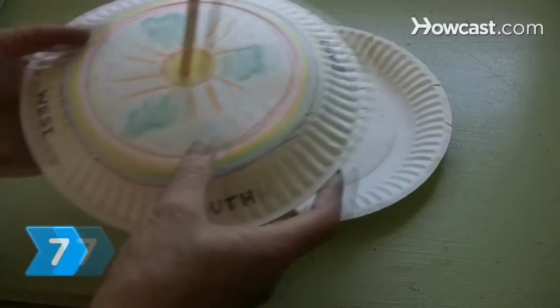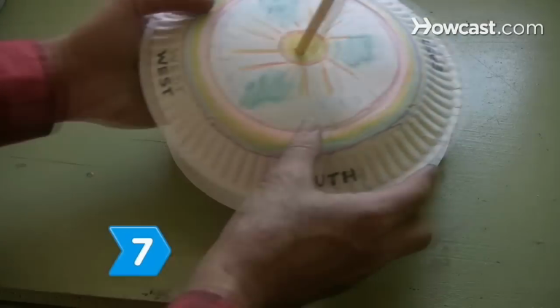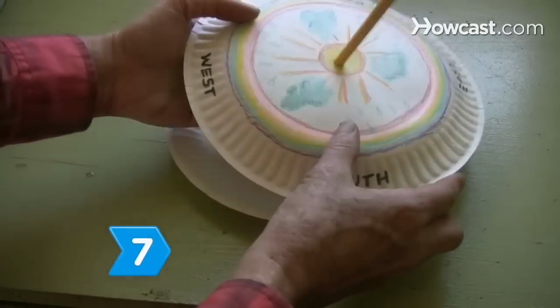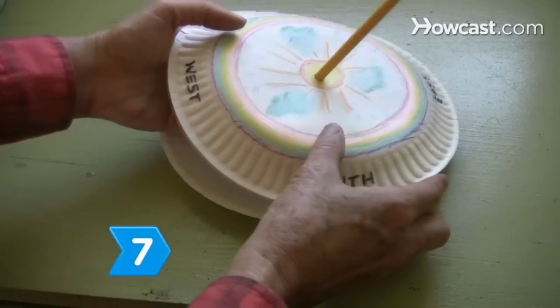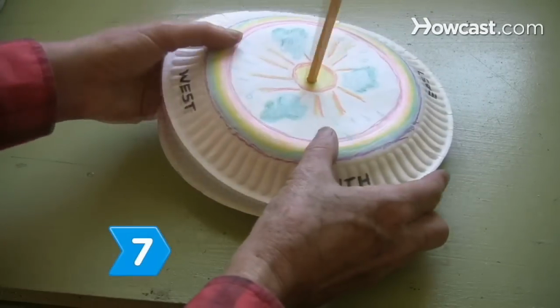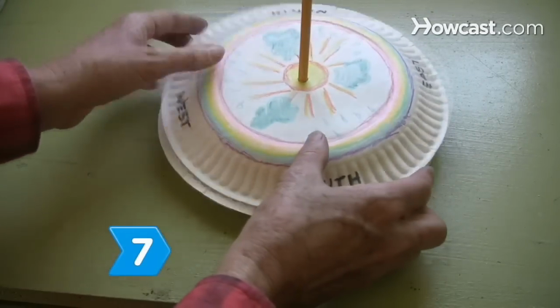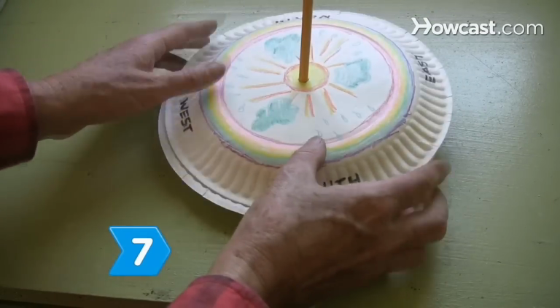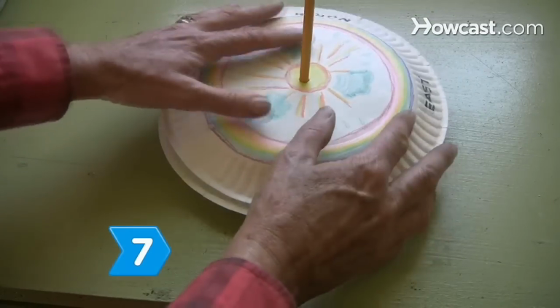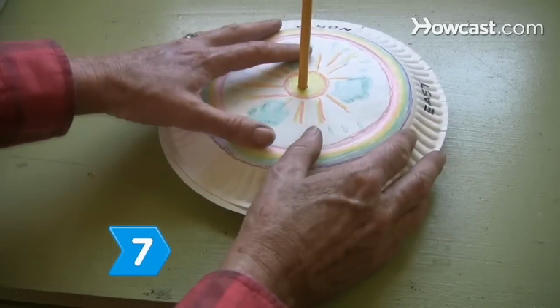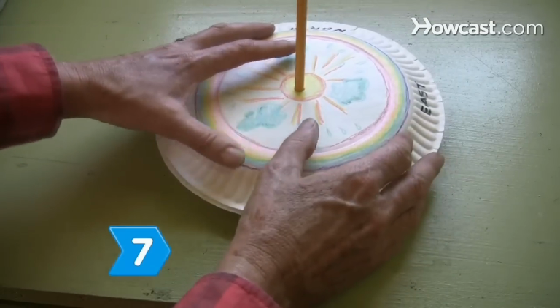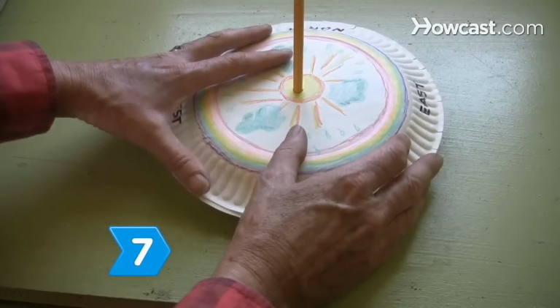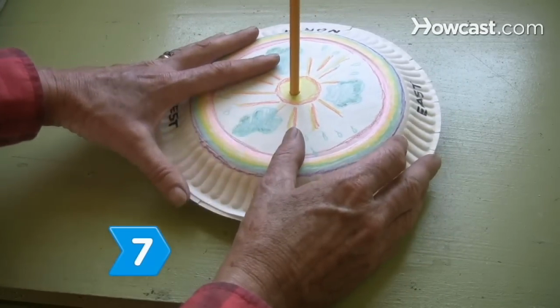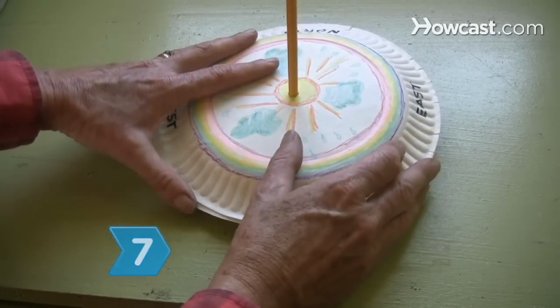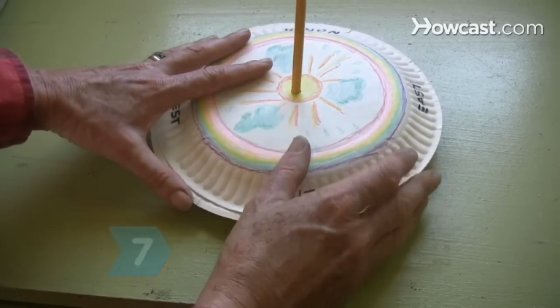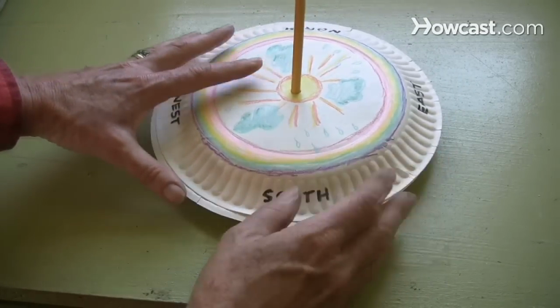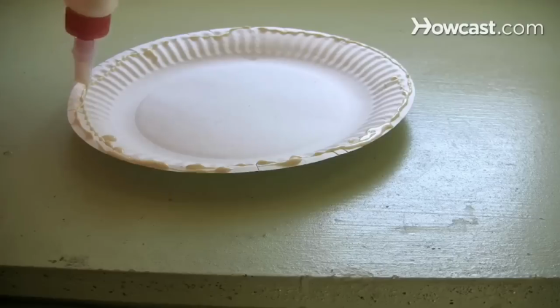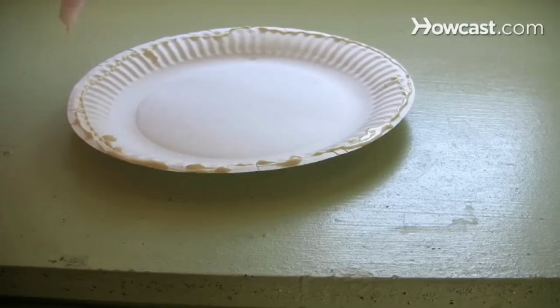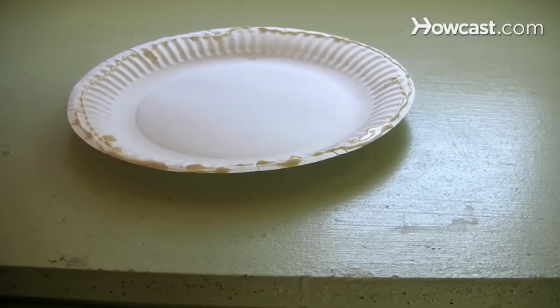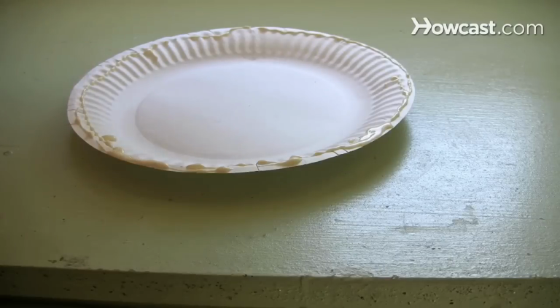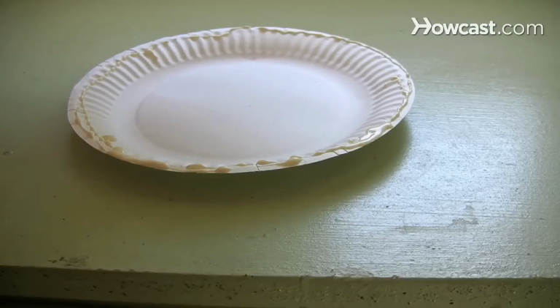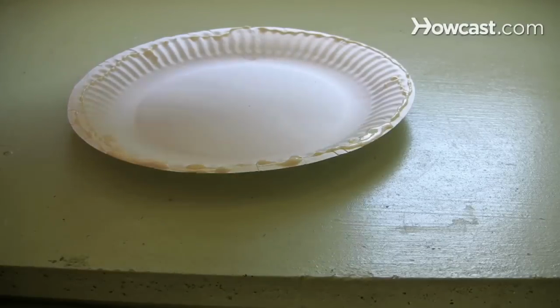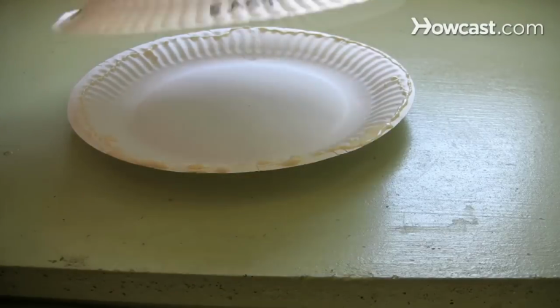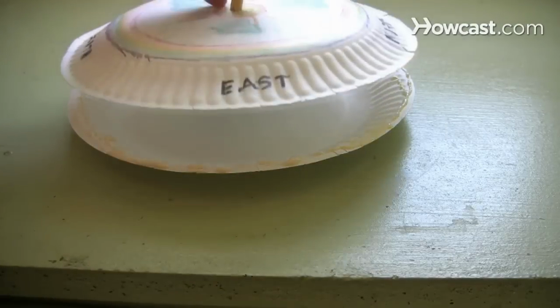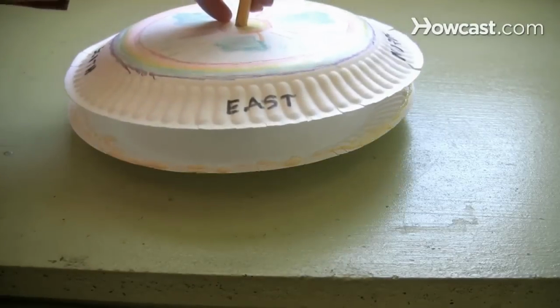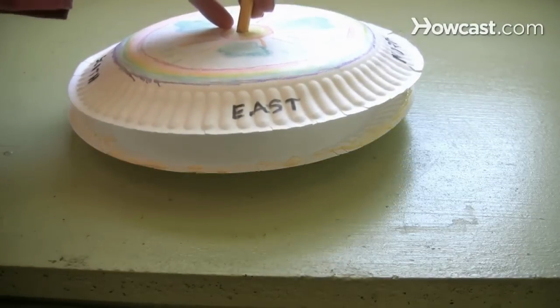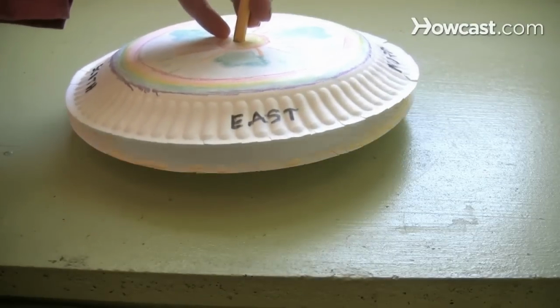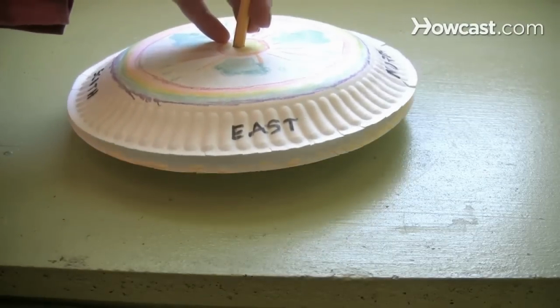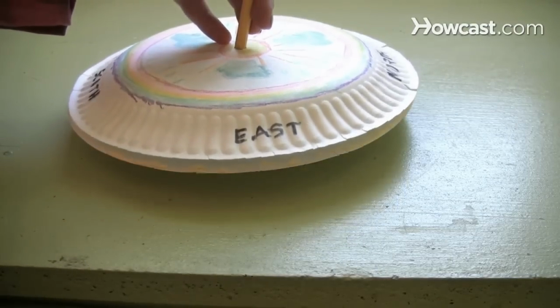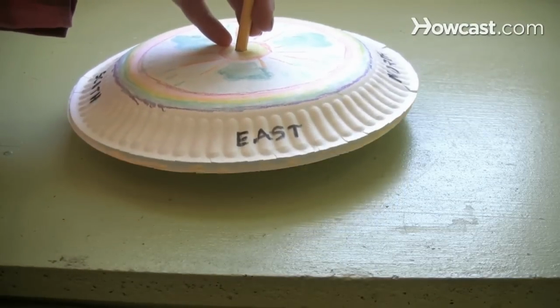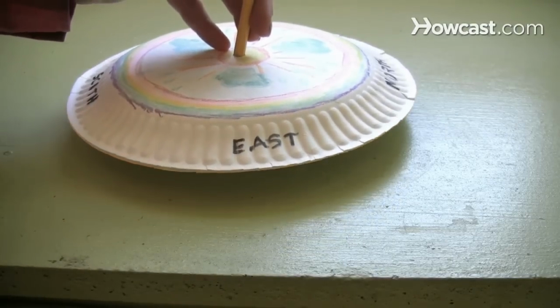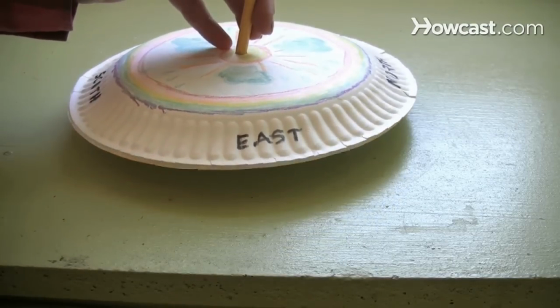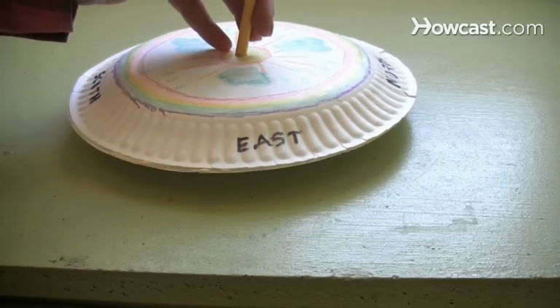Step 7. Place the structure on a second paper plate and then glue the plates together with the clay mound inside.